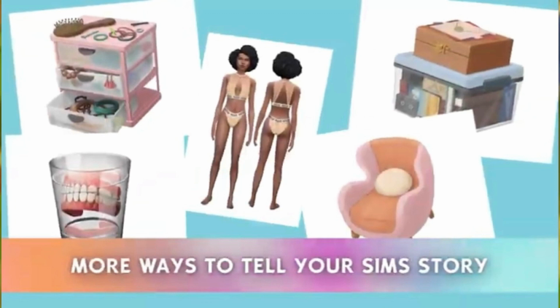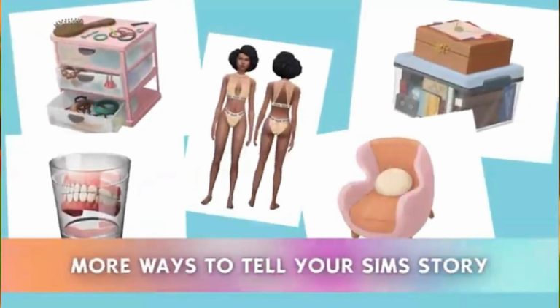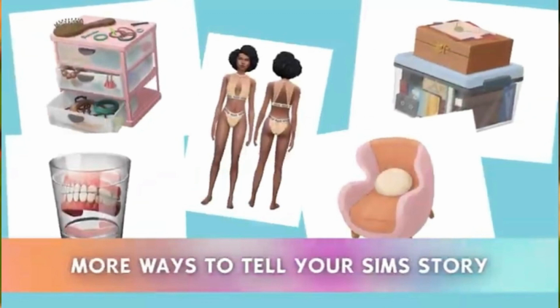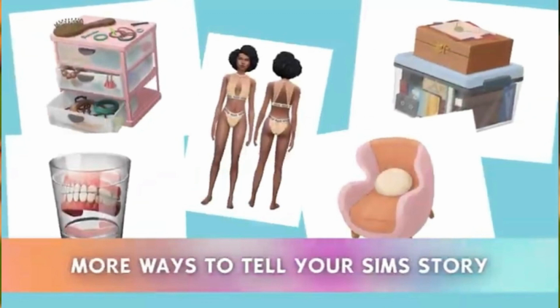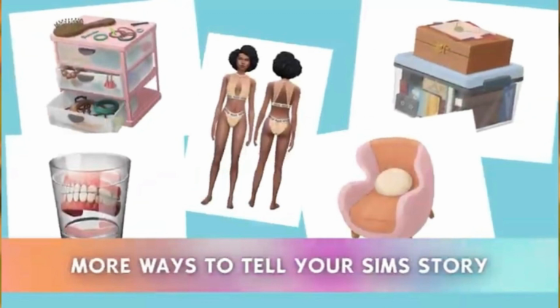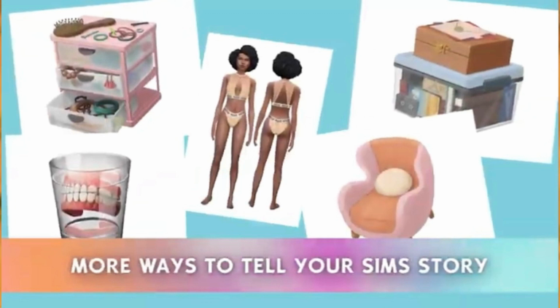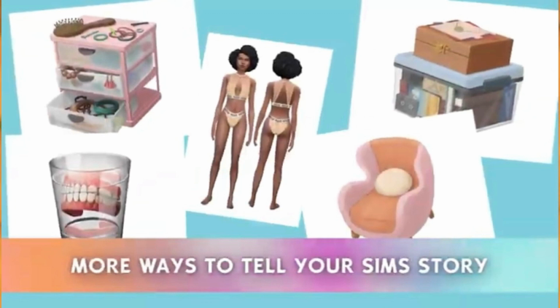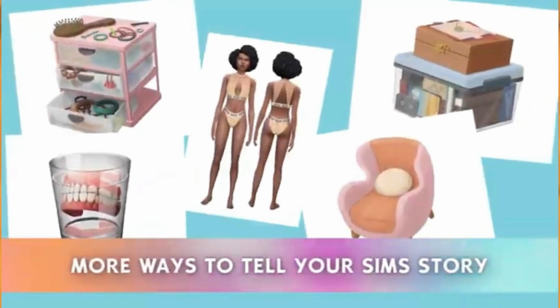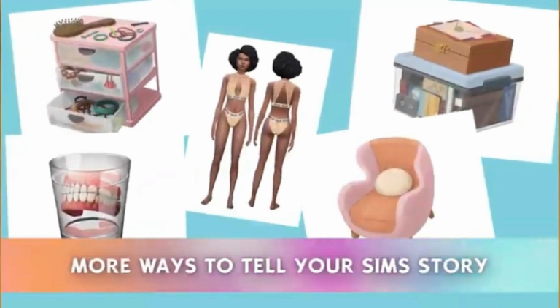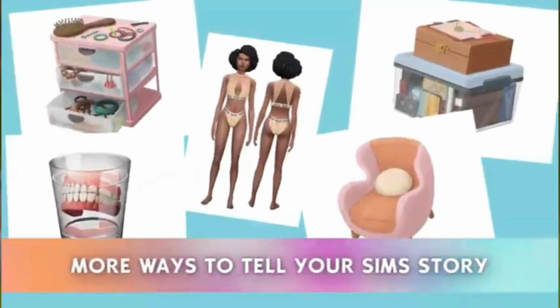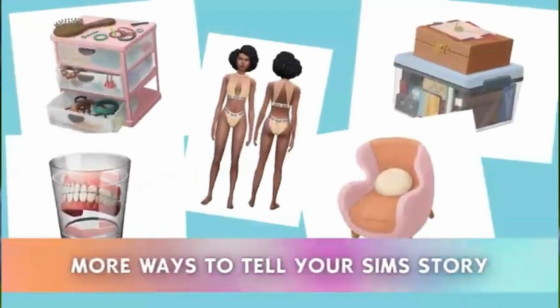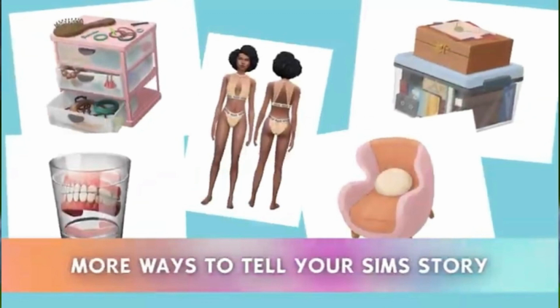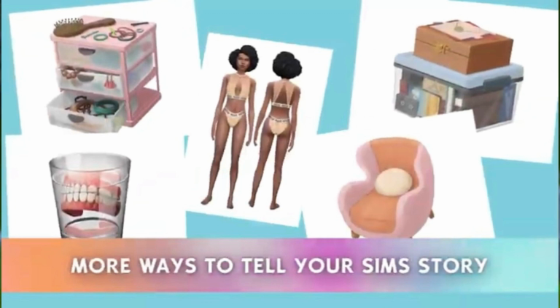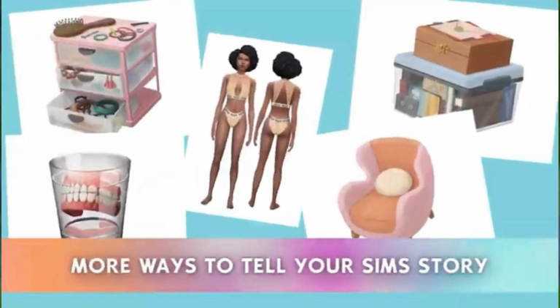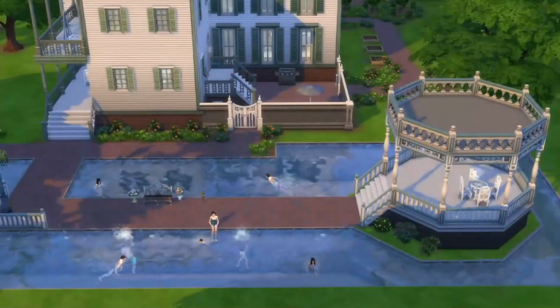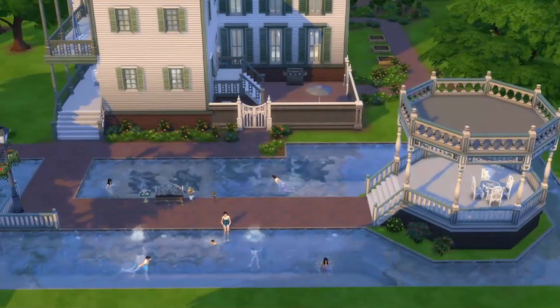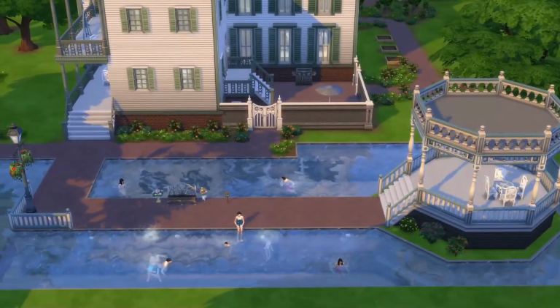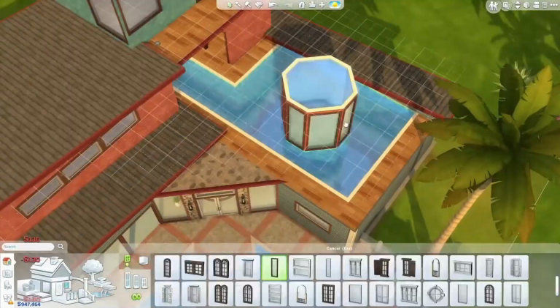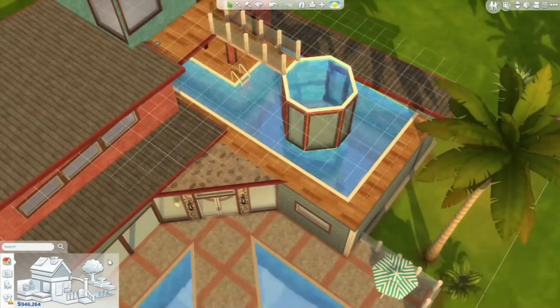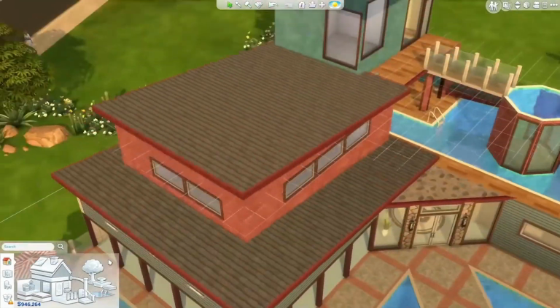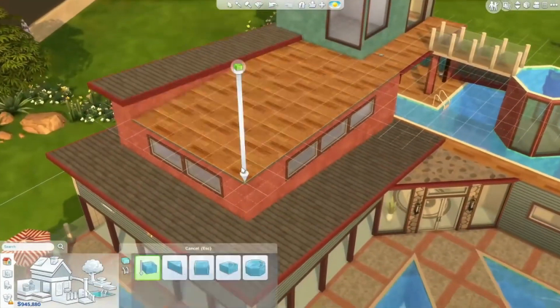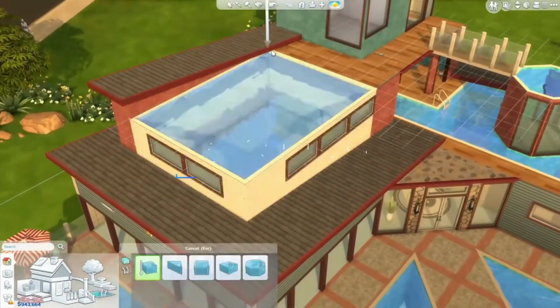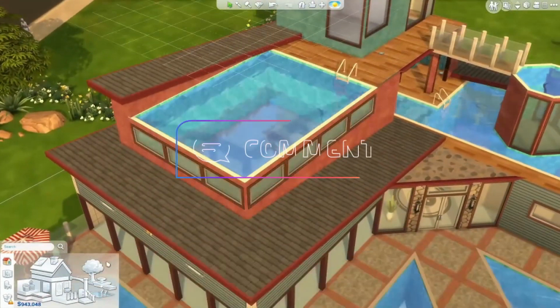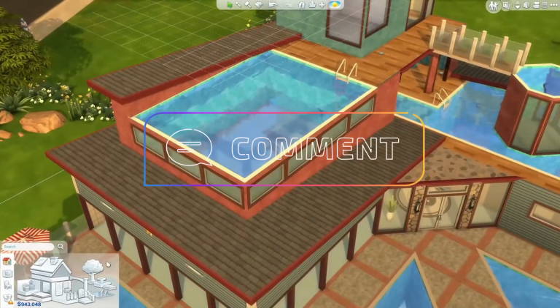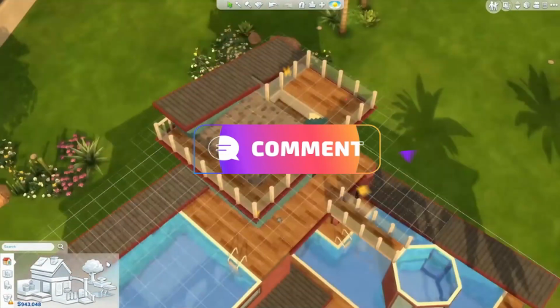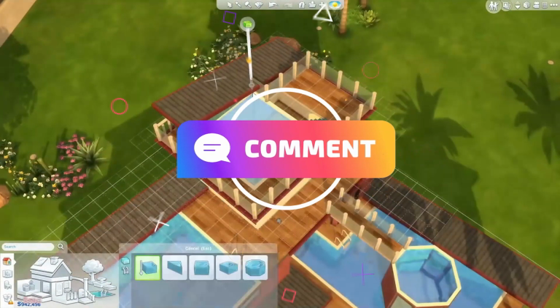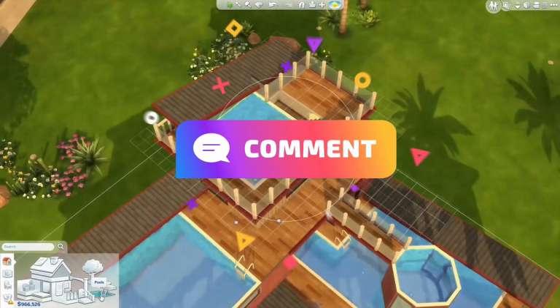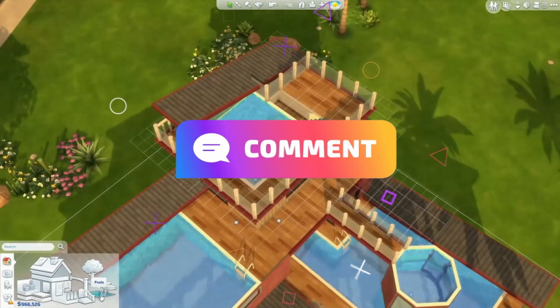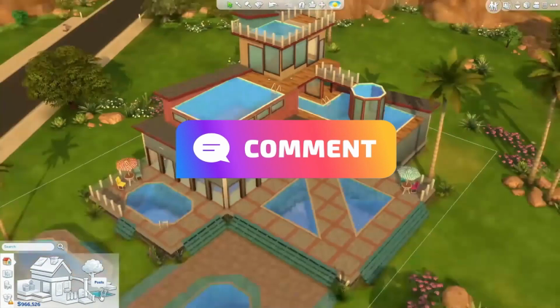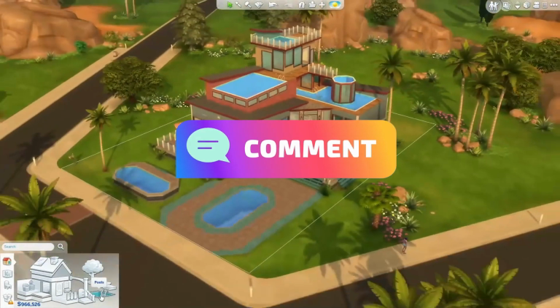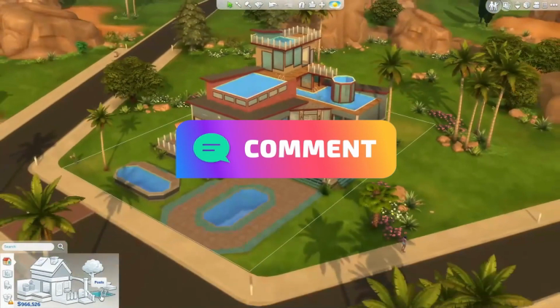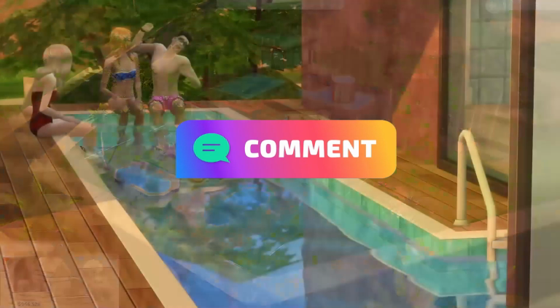I am super excited to get my hands on these, and it won't even be that much of a wait. Are you excited for these kits? Let me know down below.